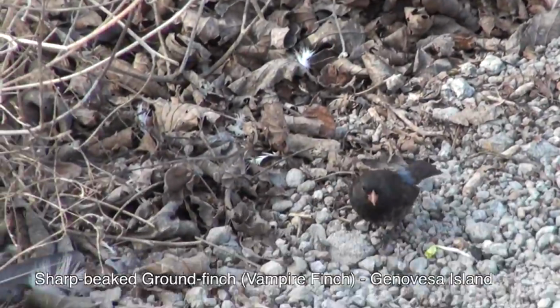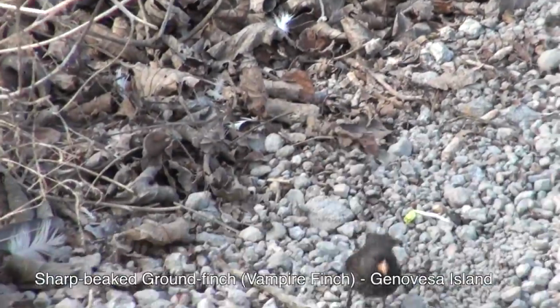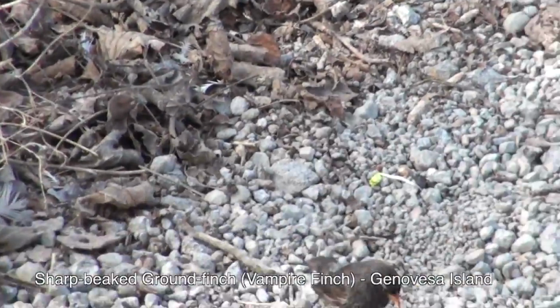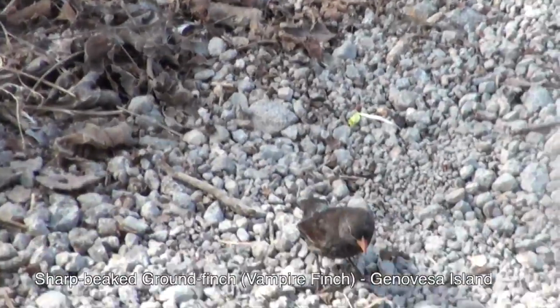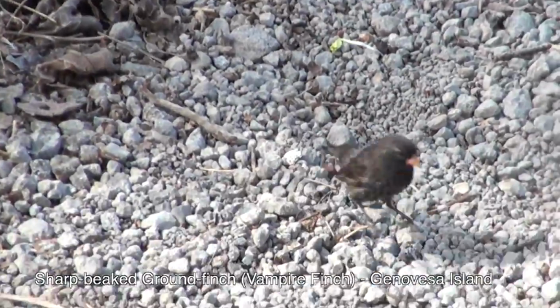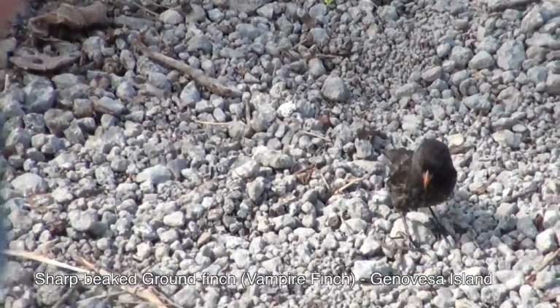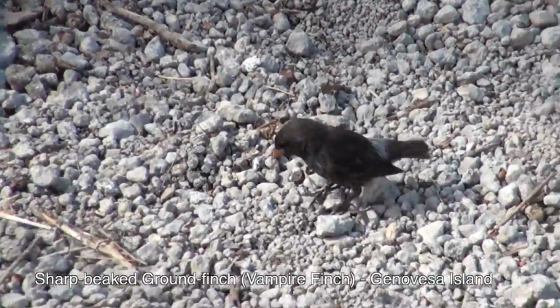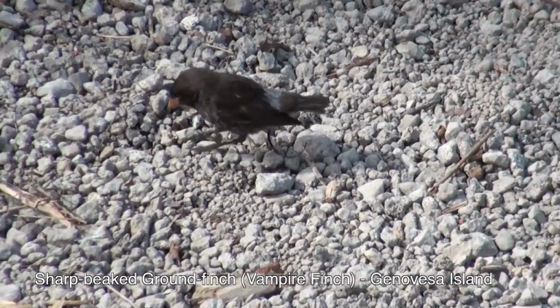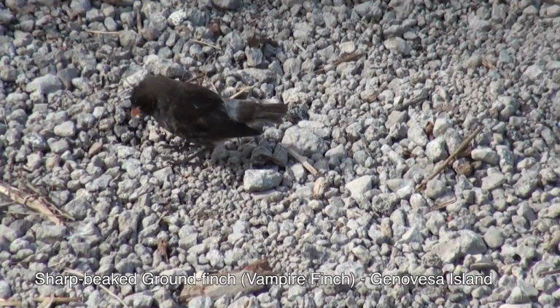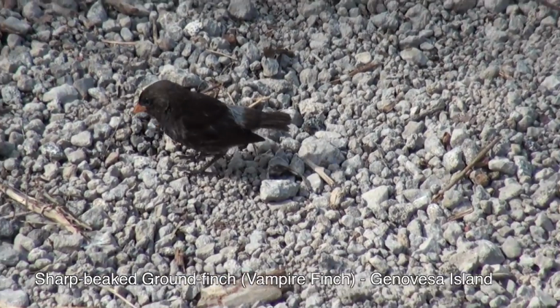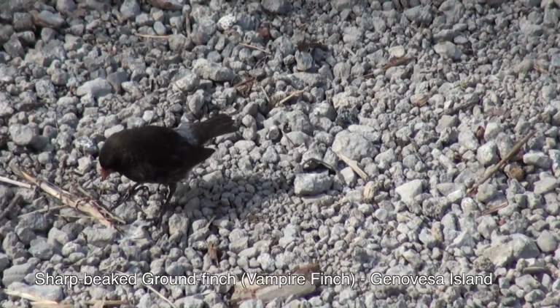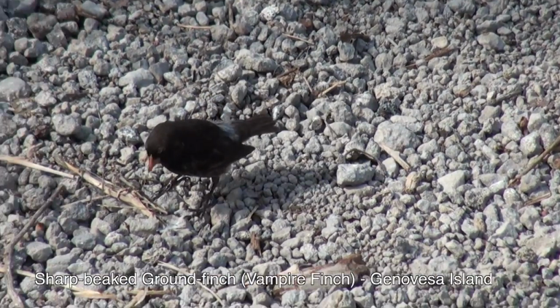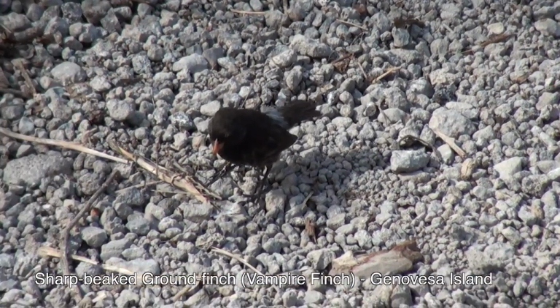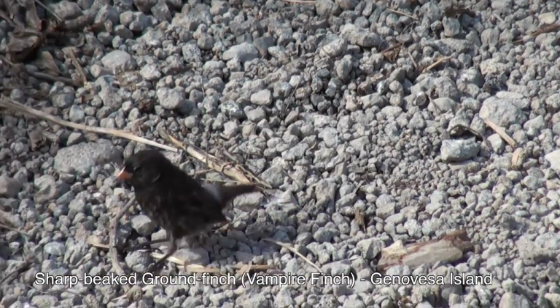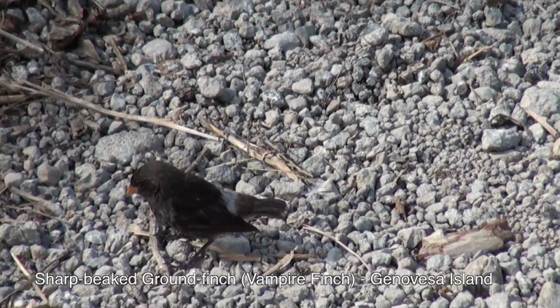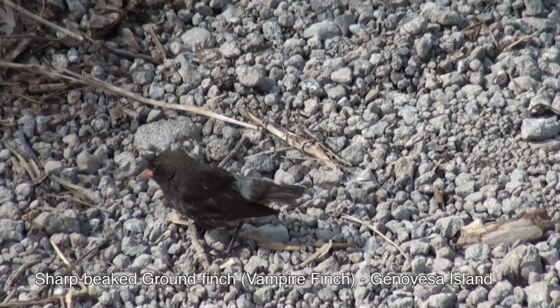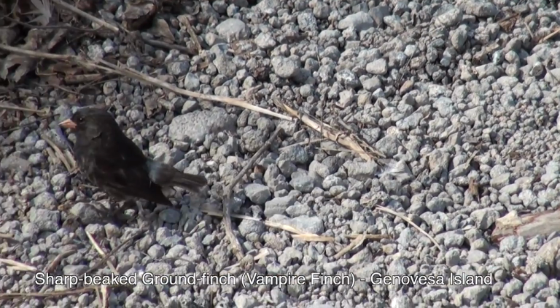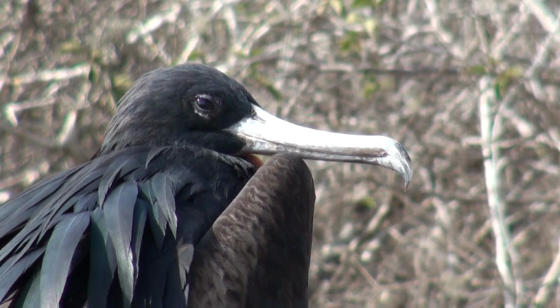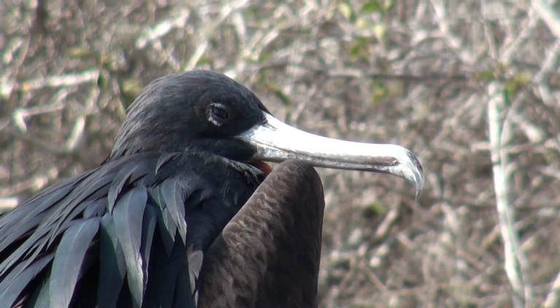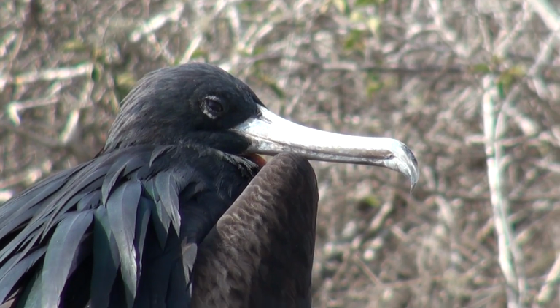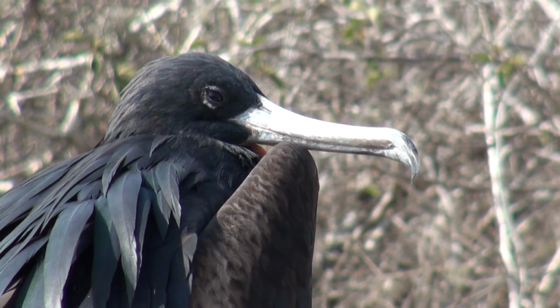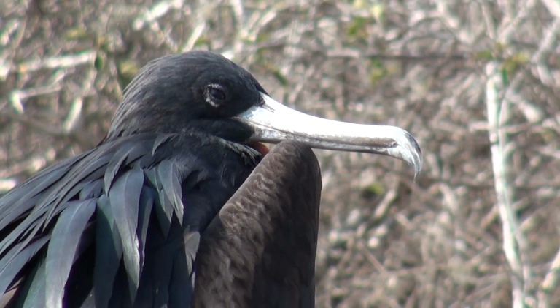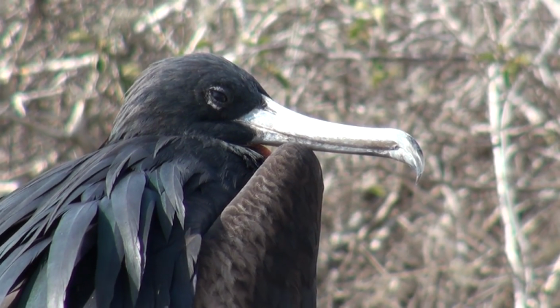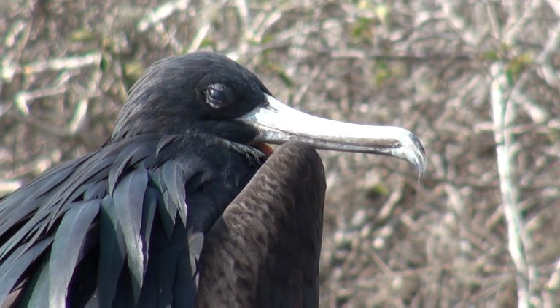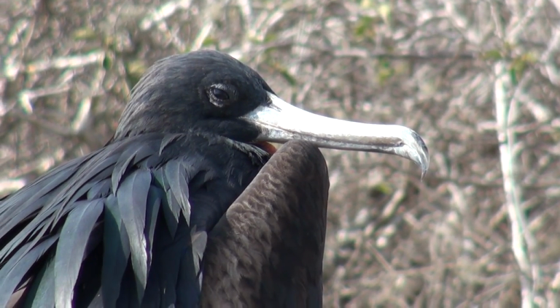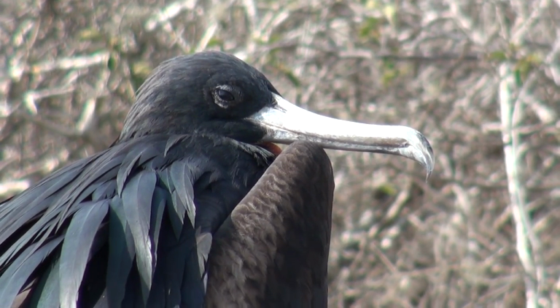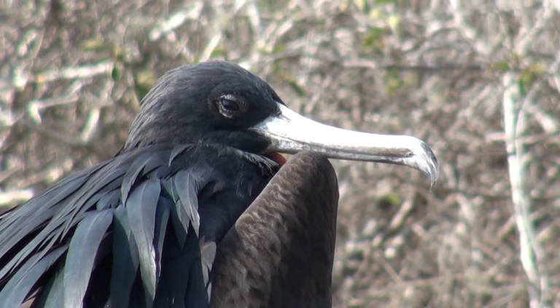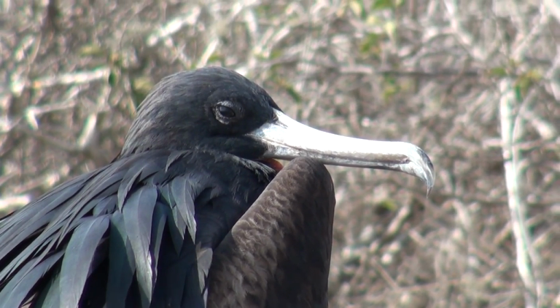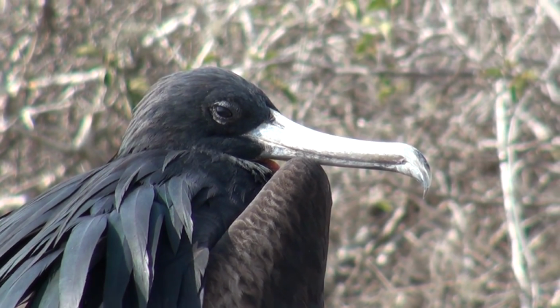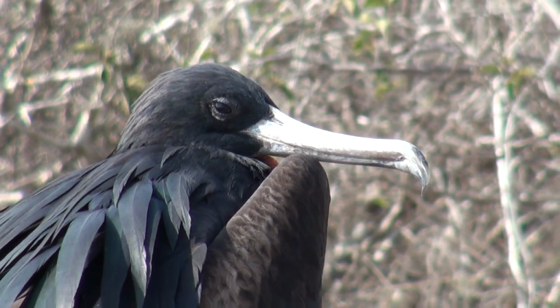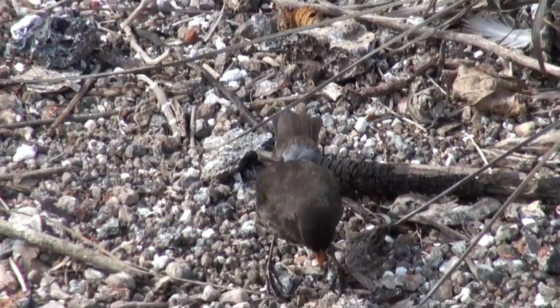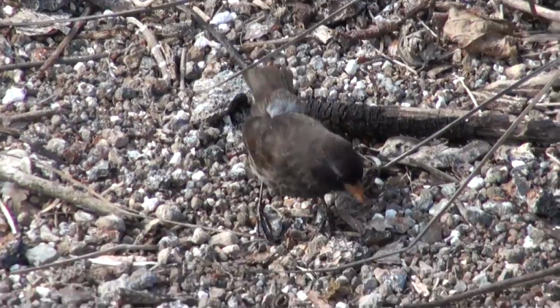Those feet! It's the red feet again — no shoes! Some great frigate birds, as you mentioned, they are polite people.